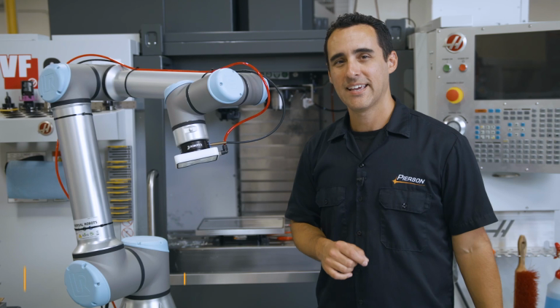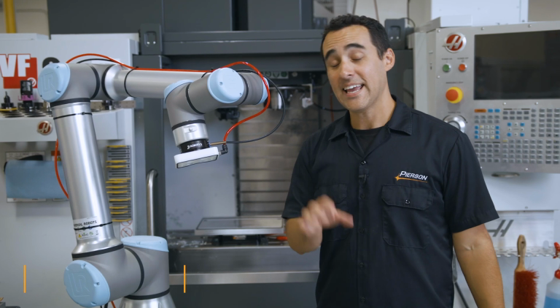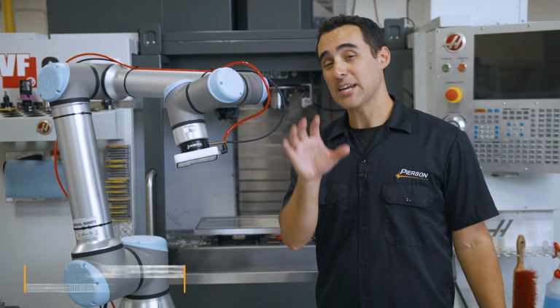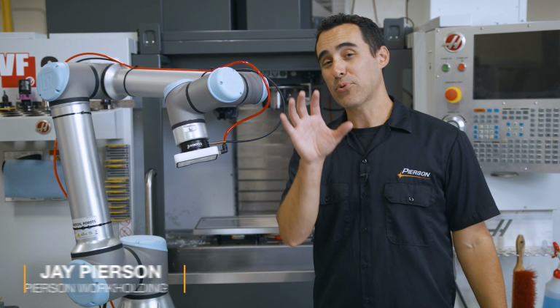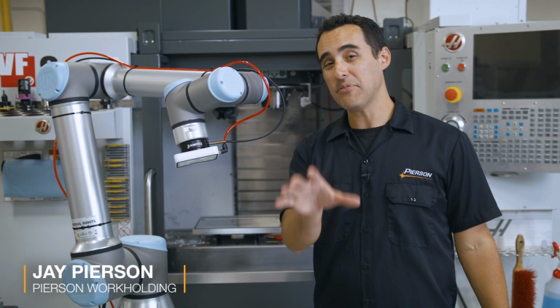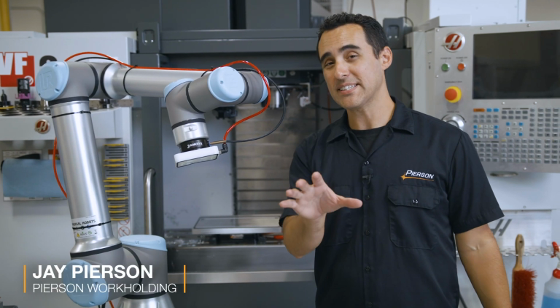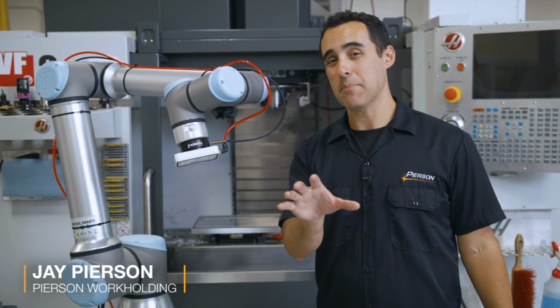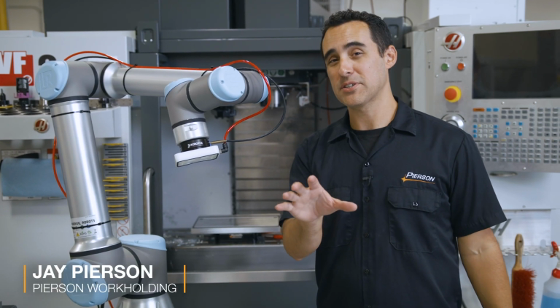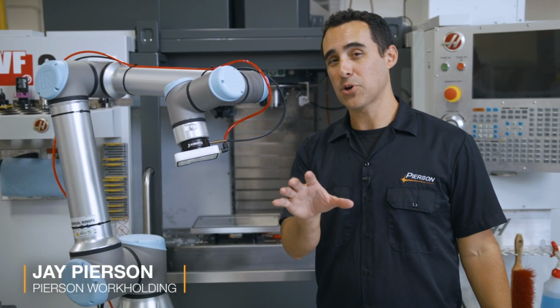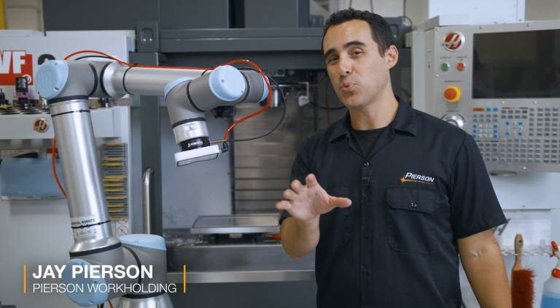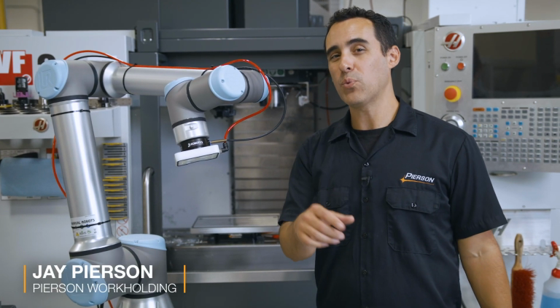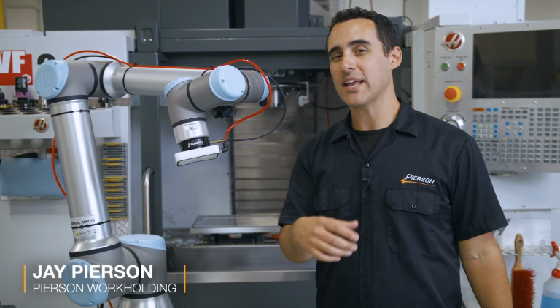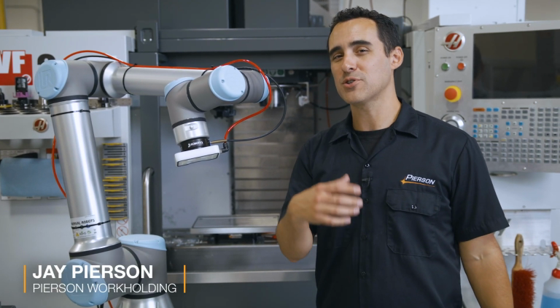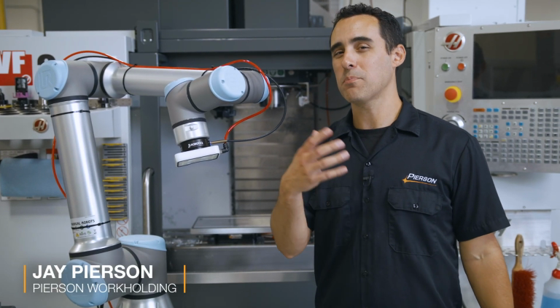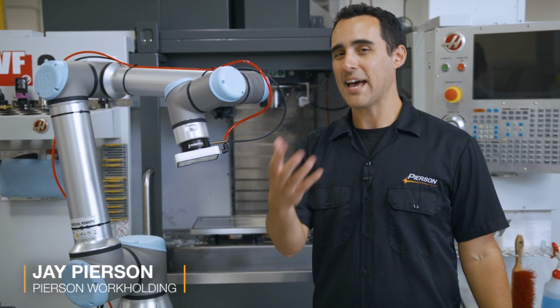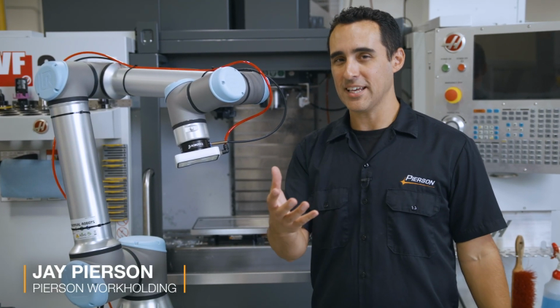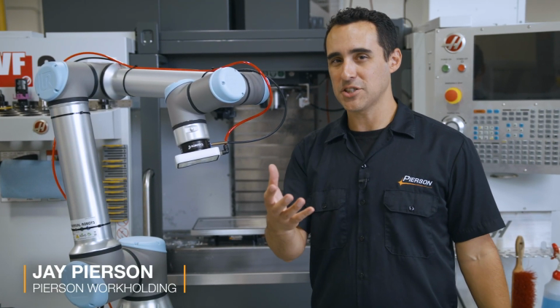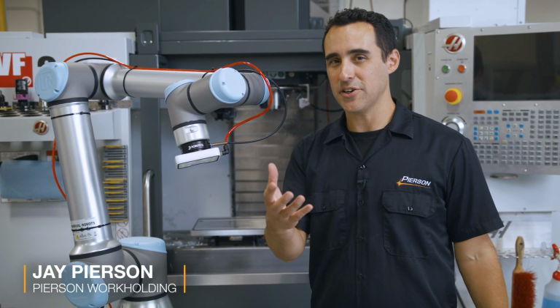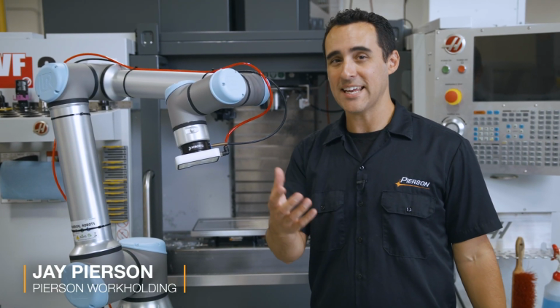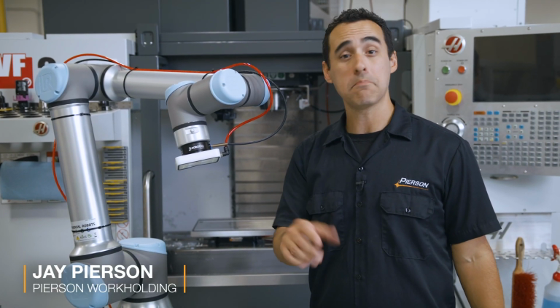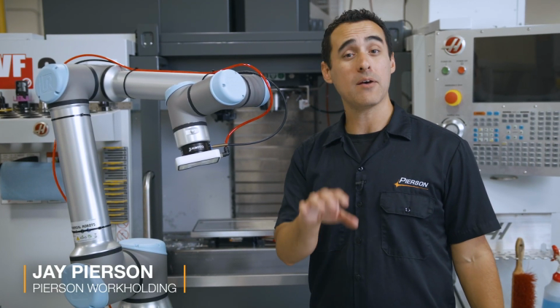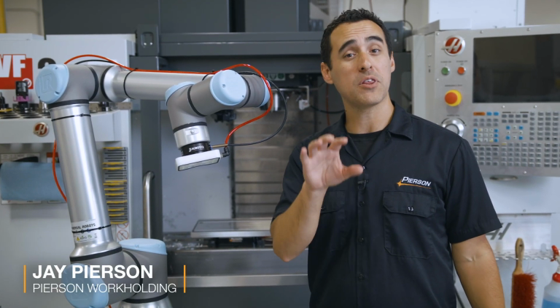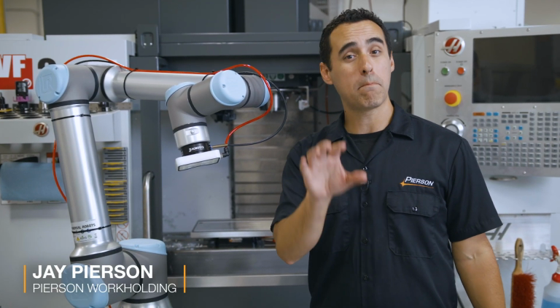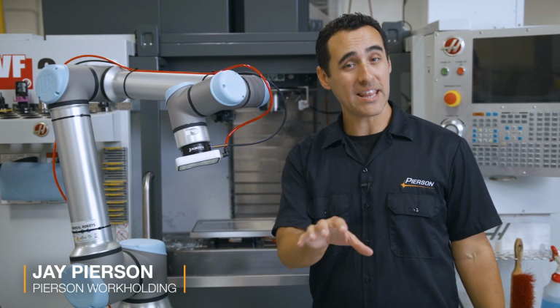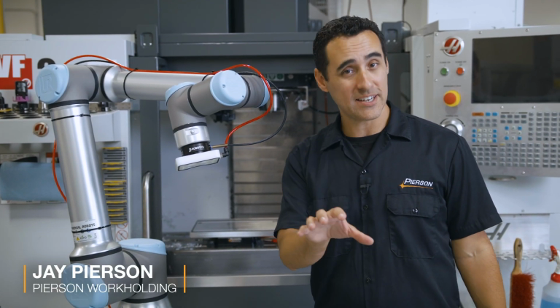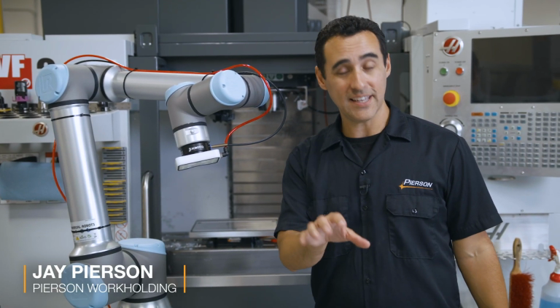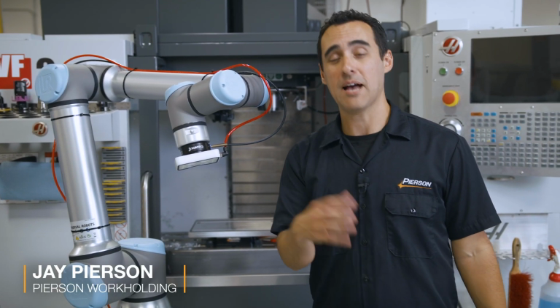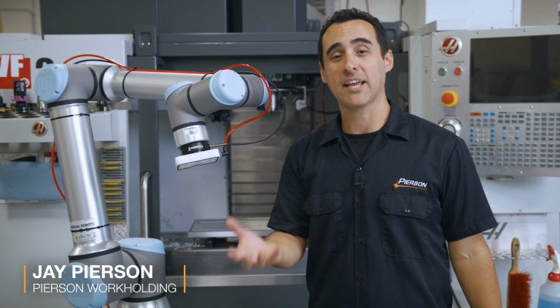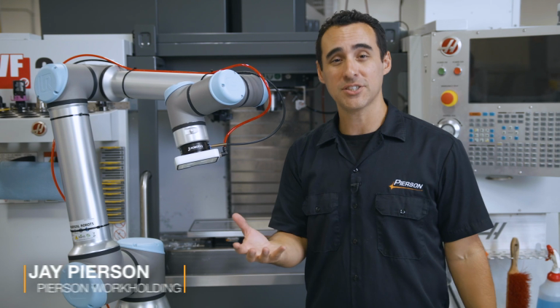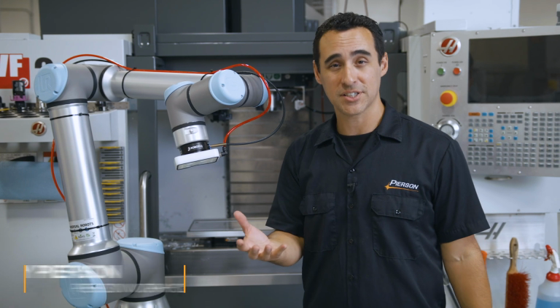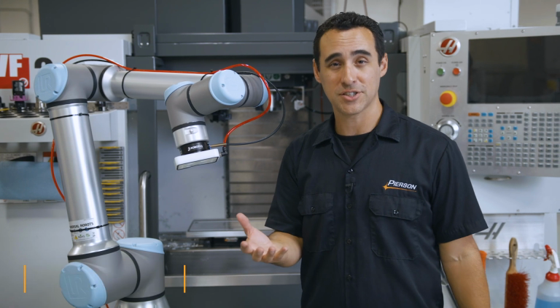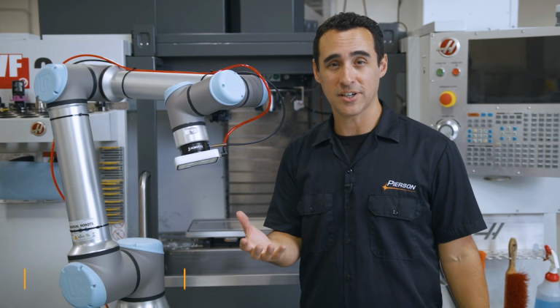In a previous episode, we went to pneumatic engineering and met with Bethany, an applications engineer.